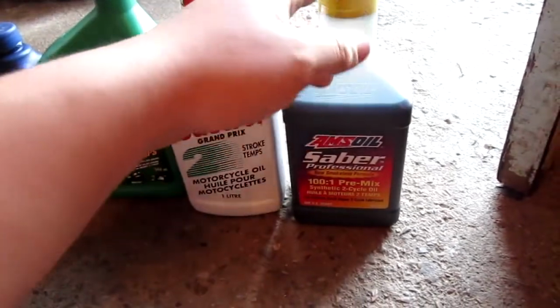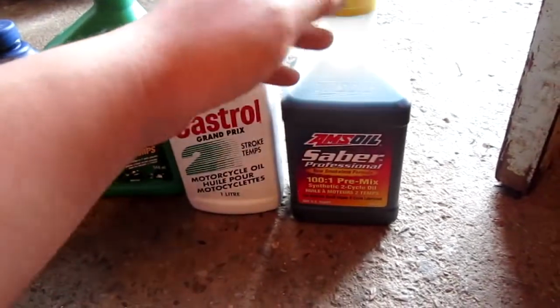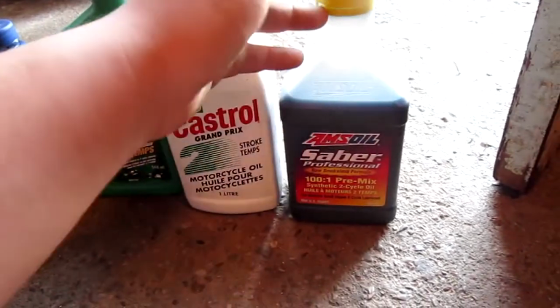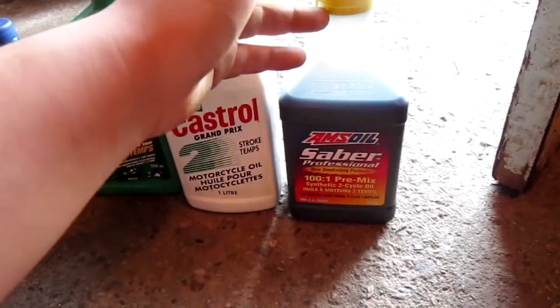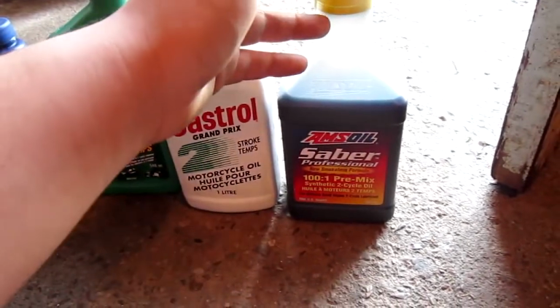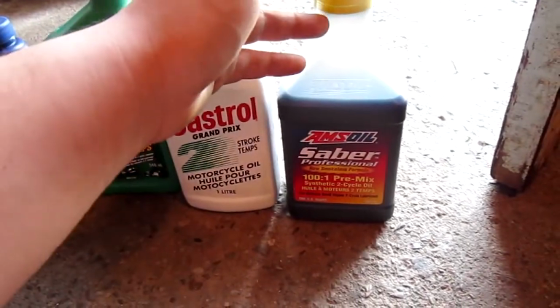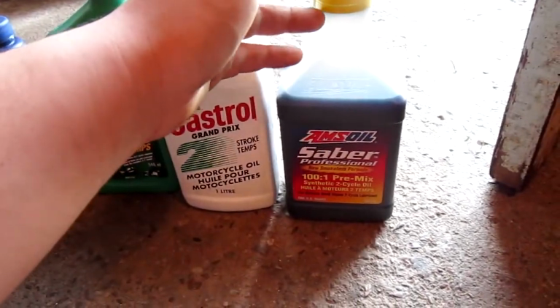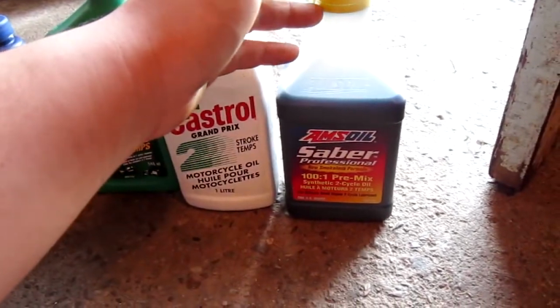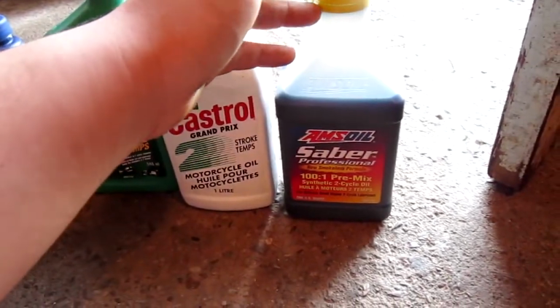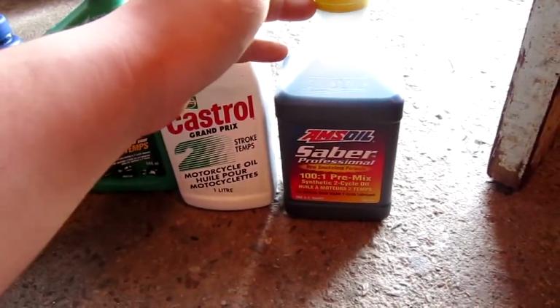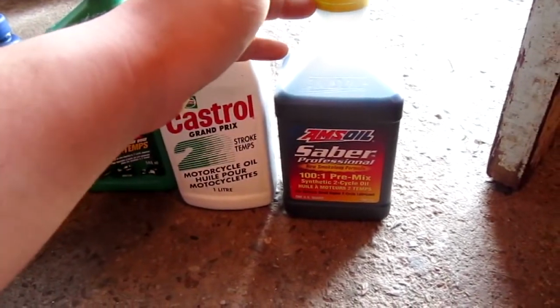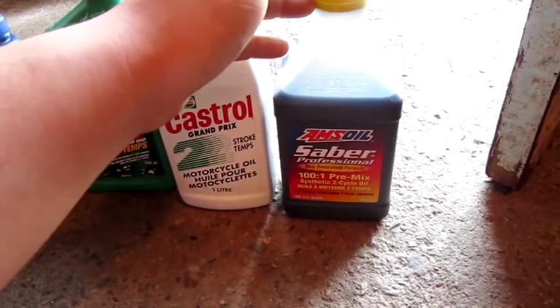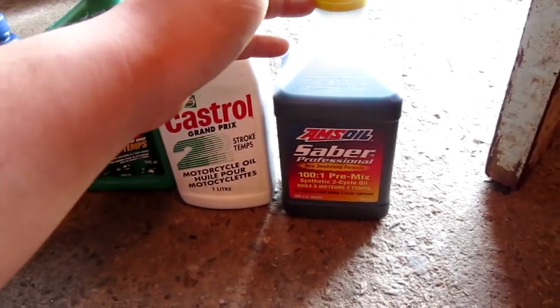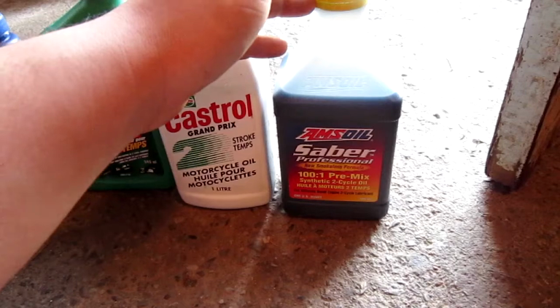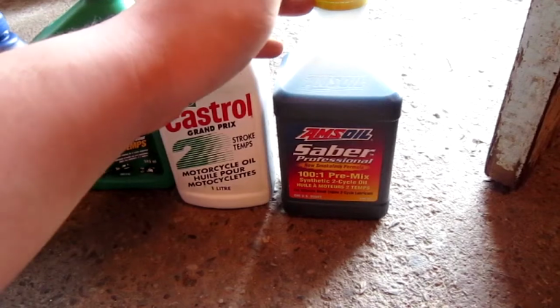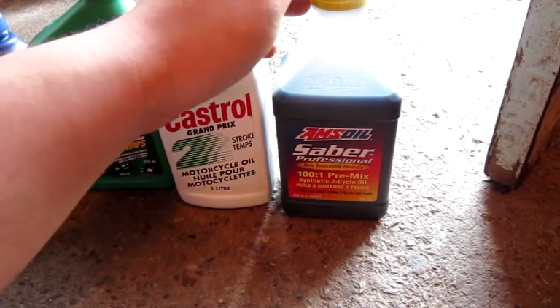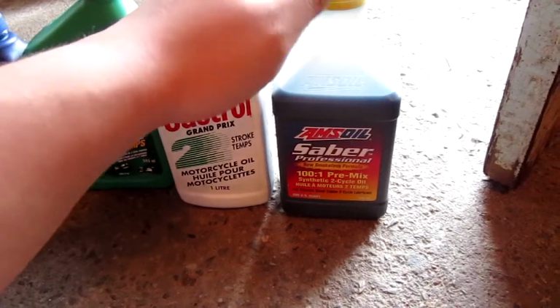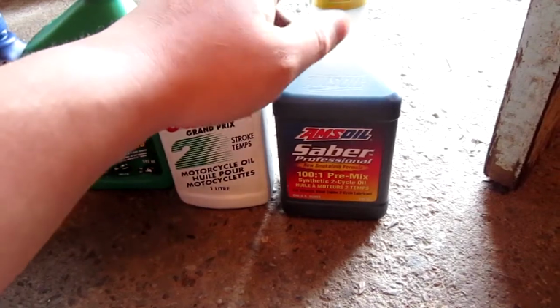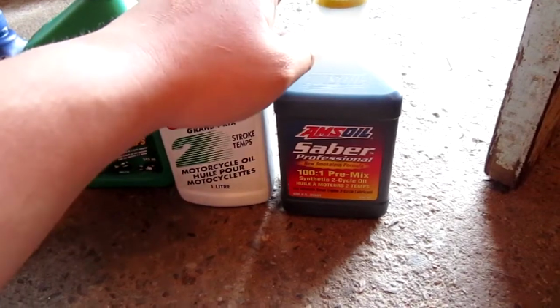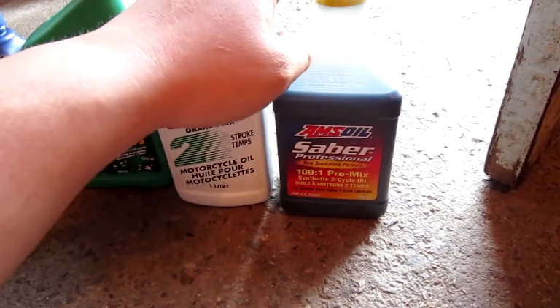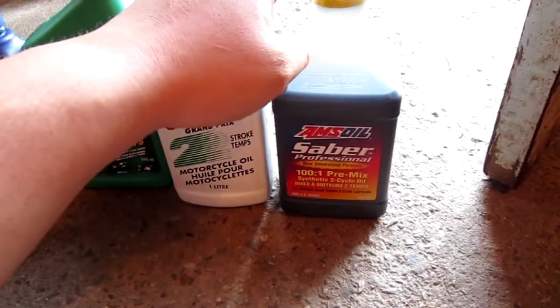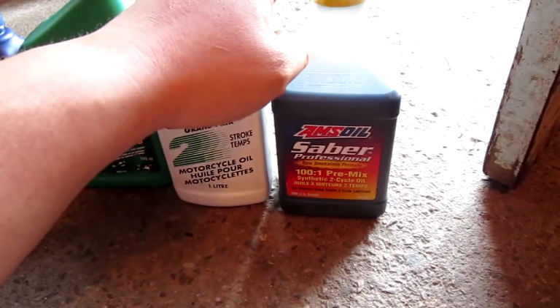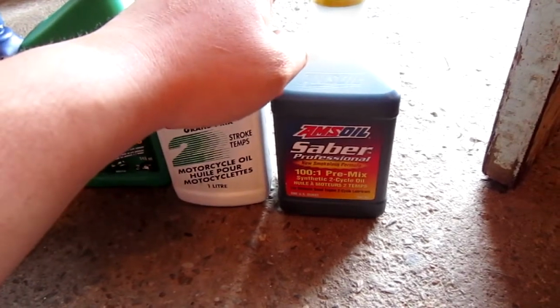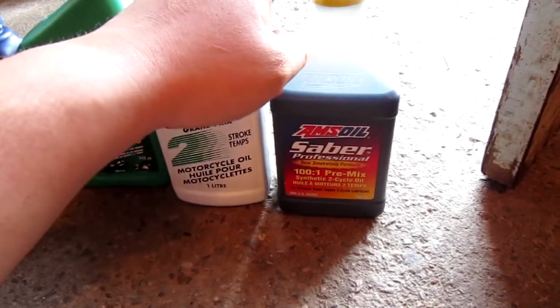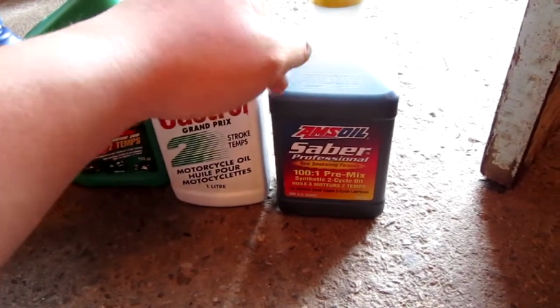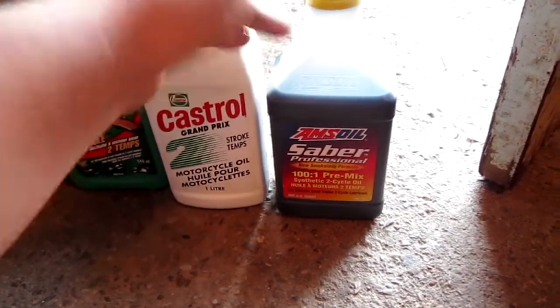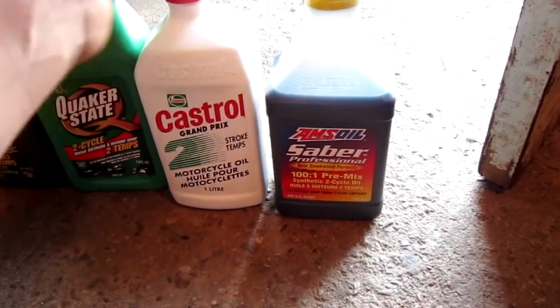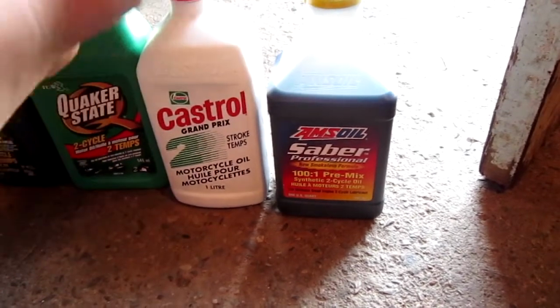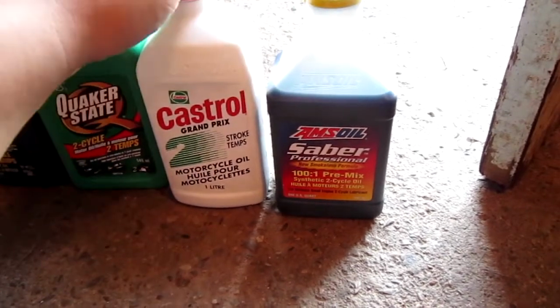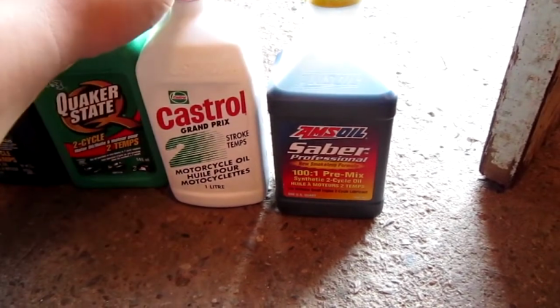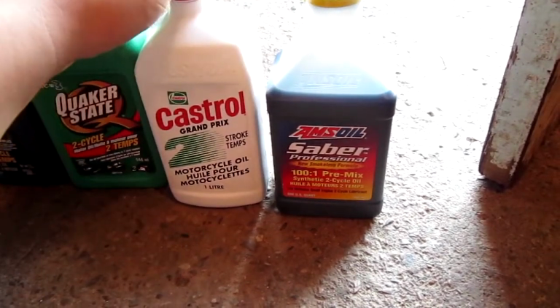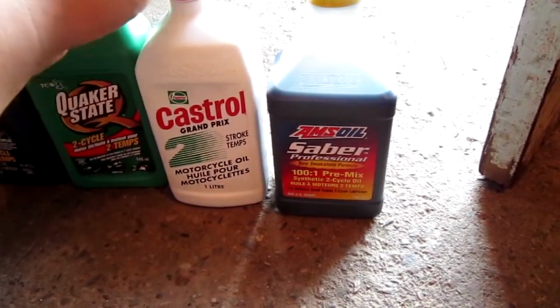It's a good multi-purpose synthetic two-cycle oil. It'll do the job.